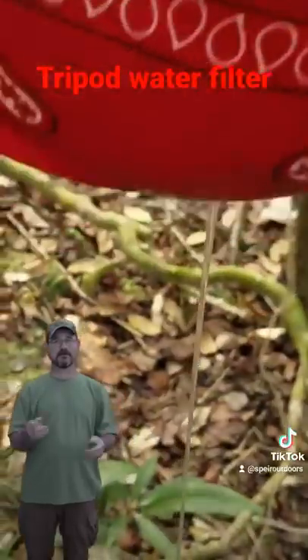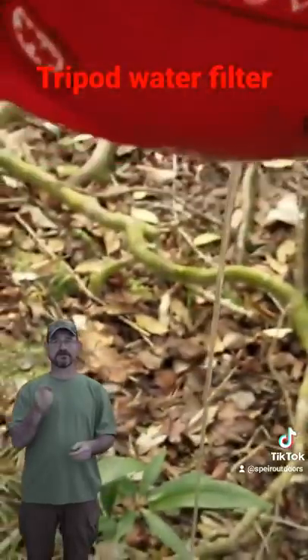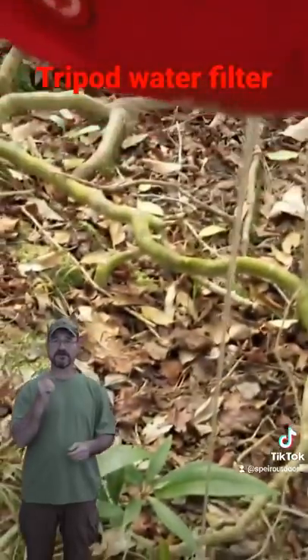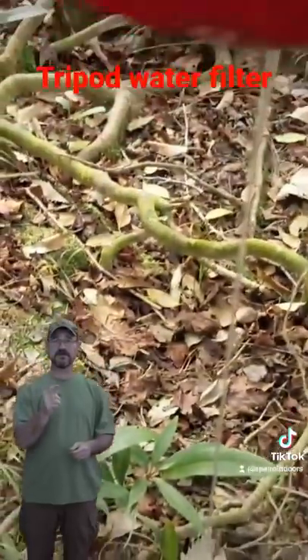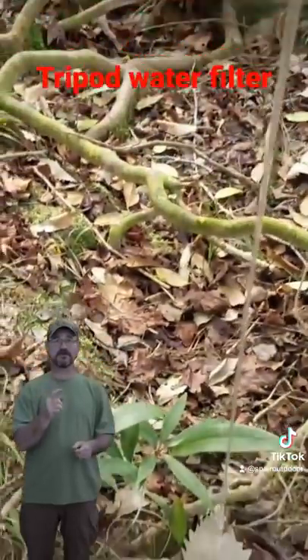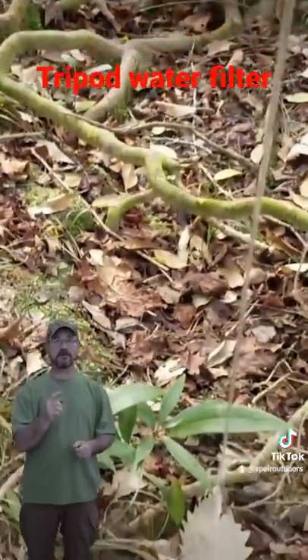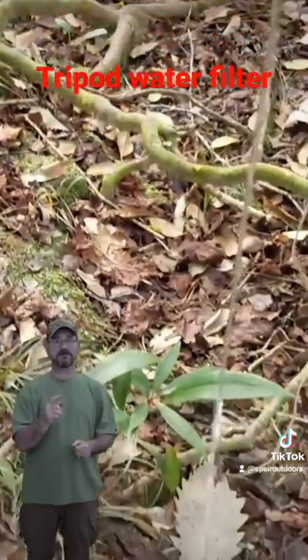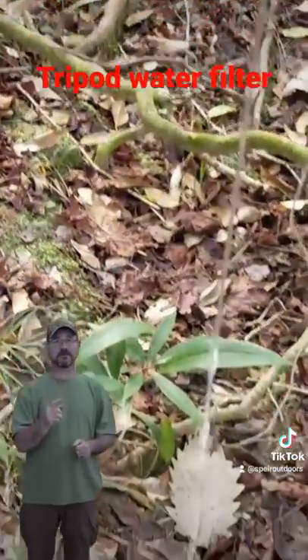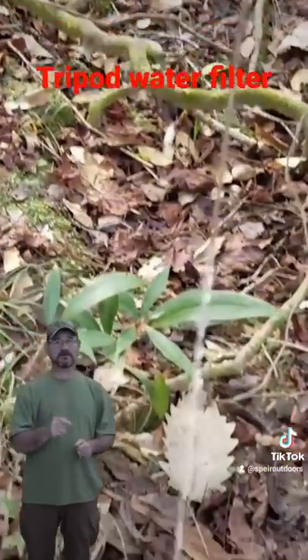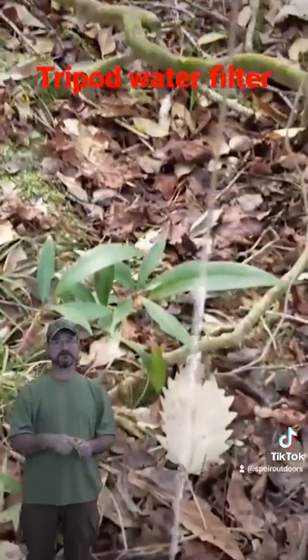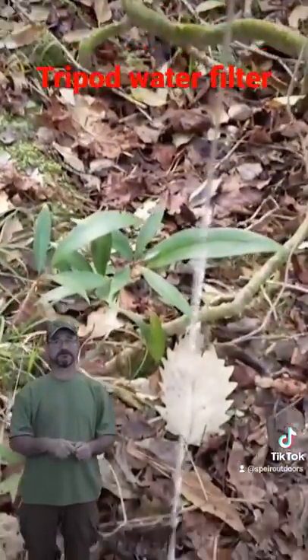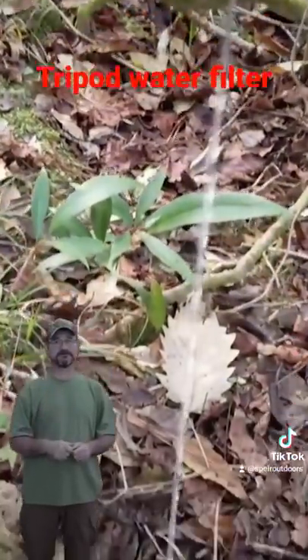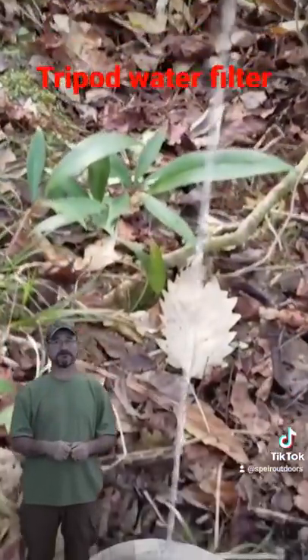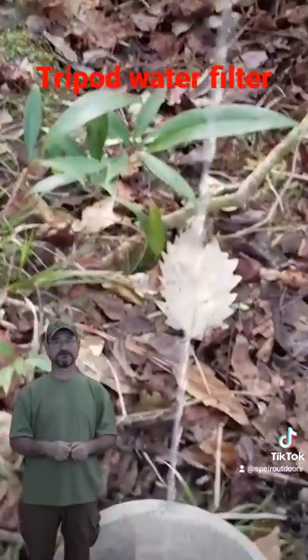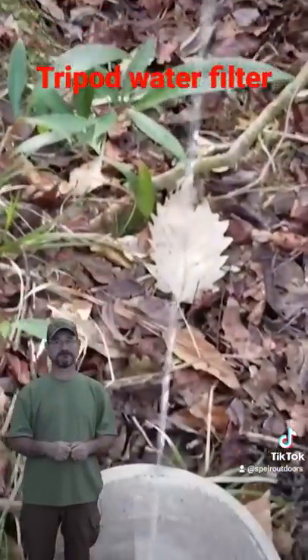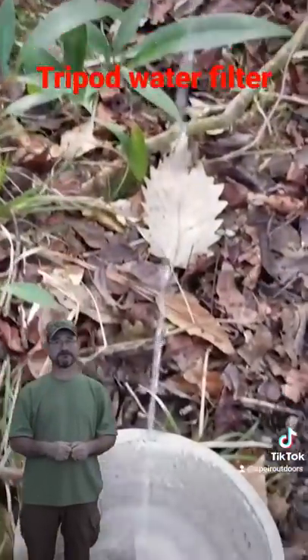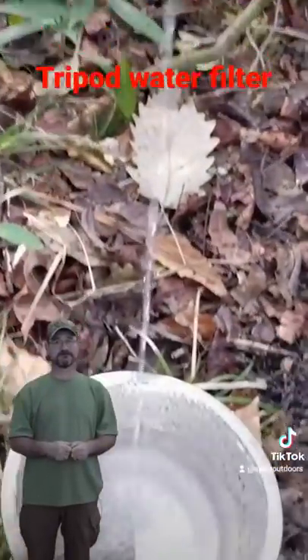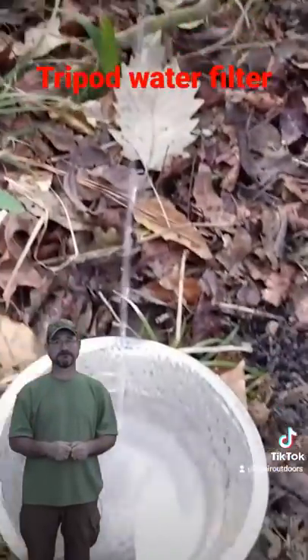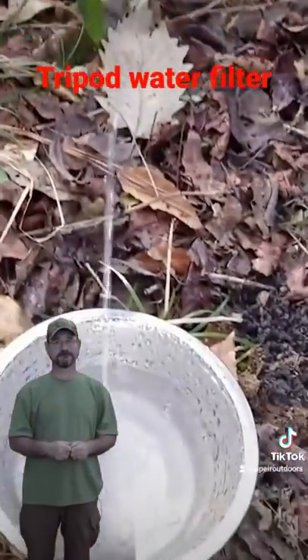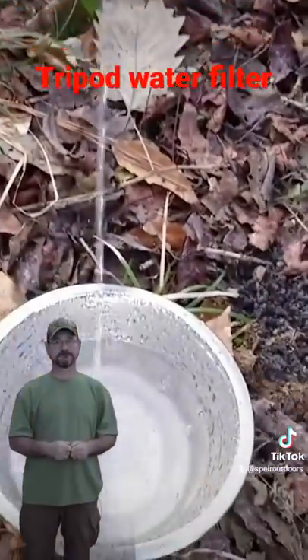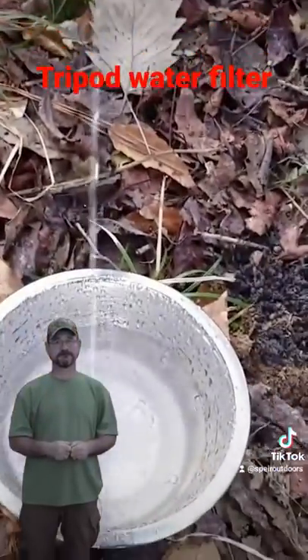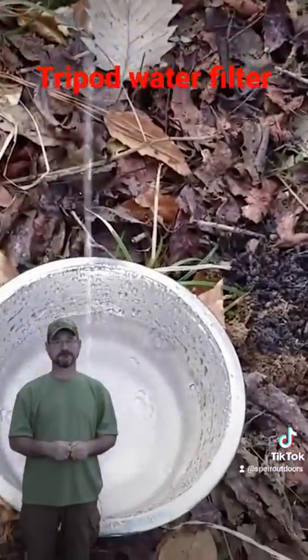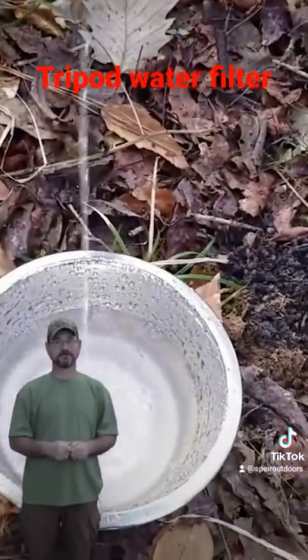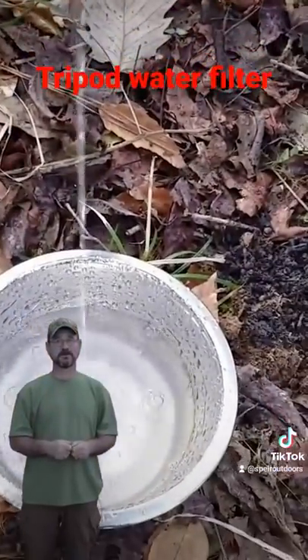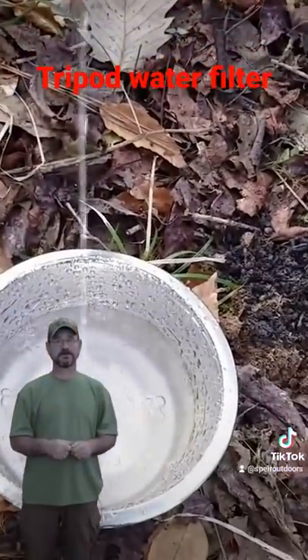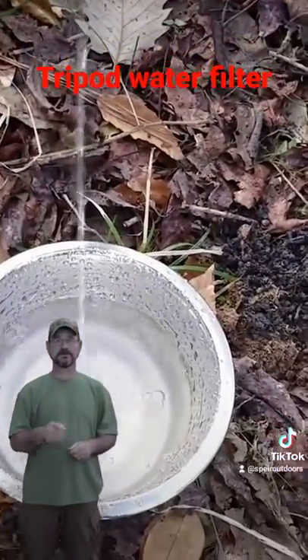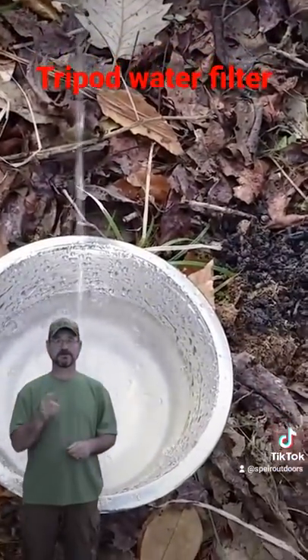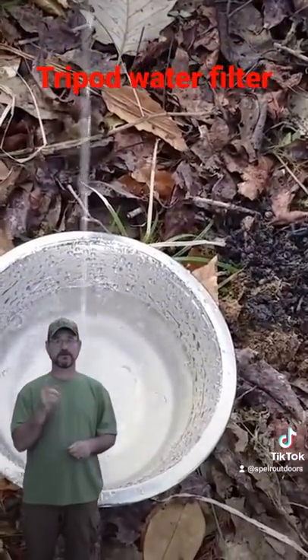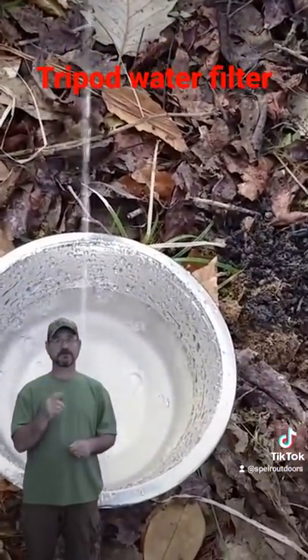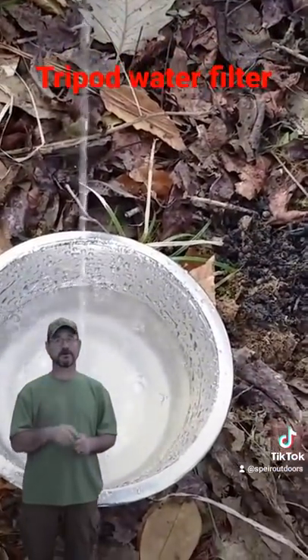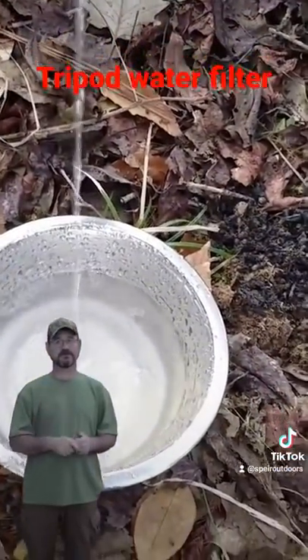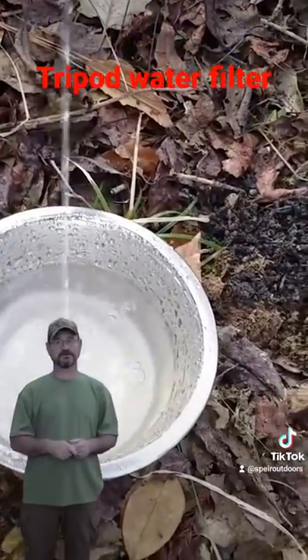But you still need to boil this water. Or you can use your commercial water filter.